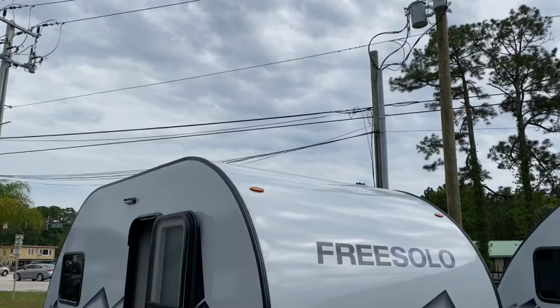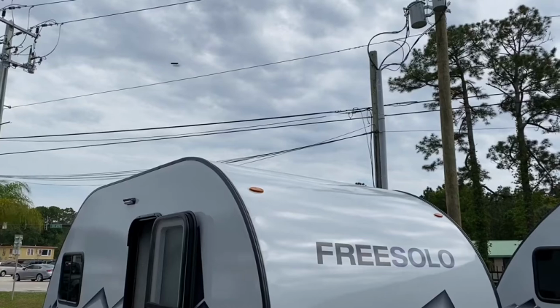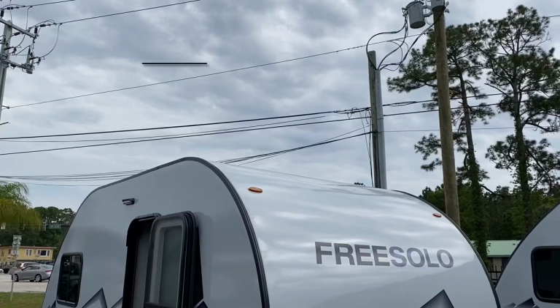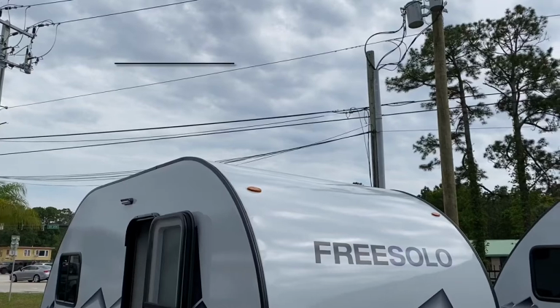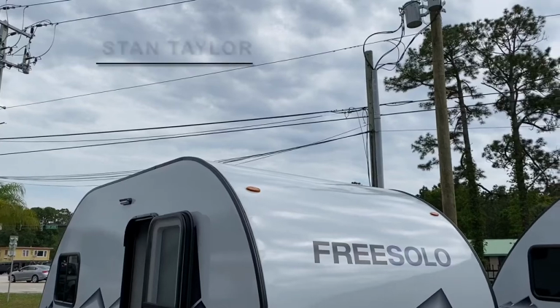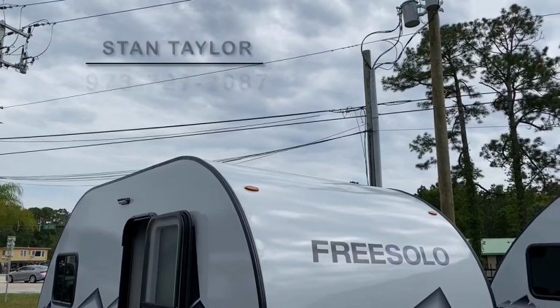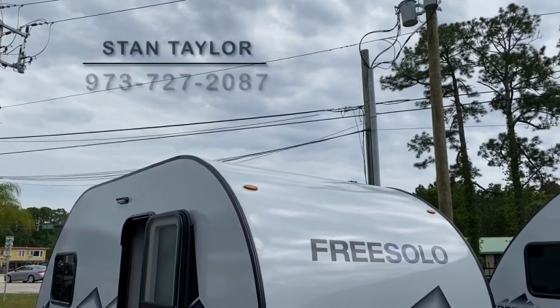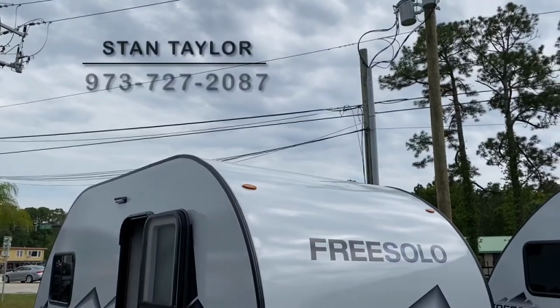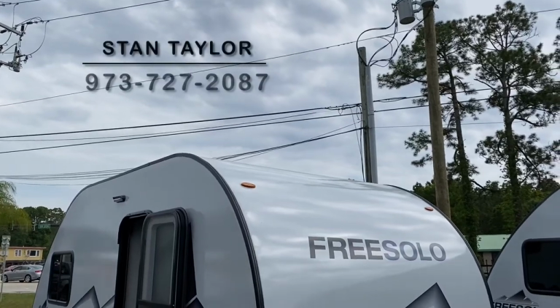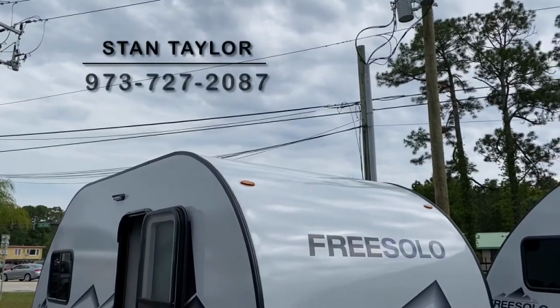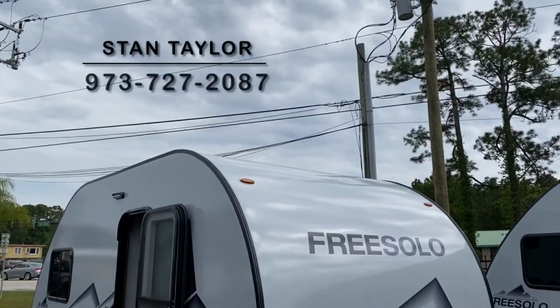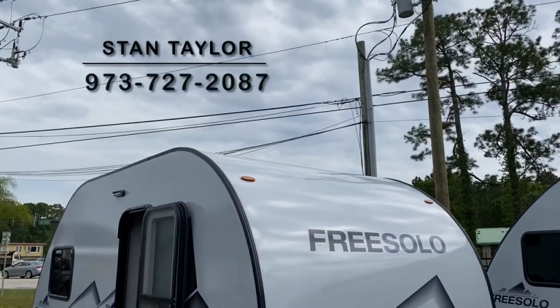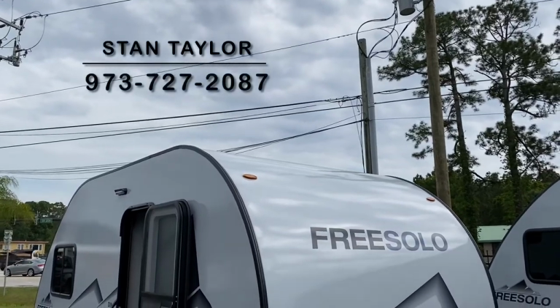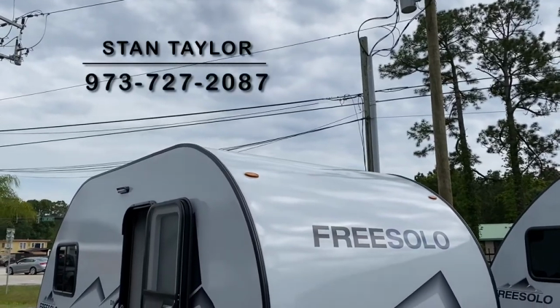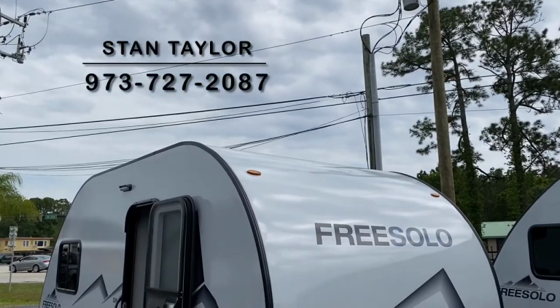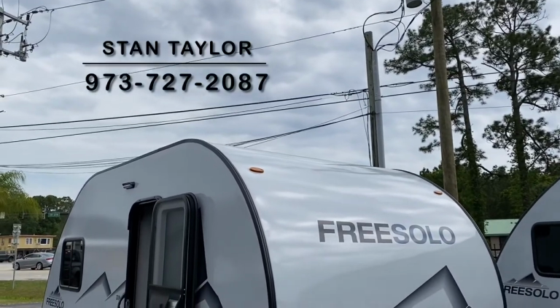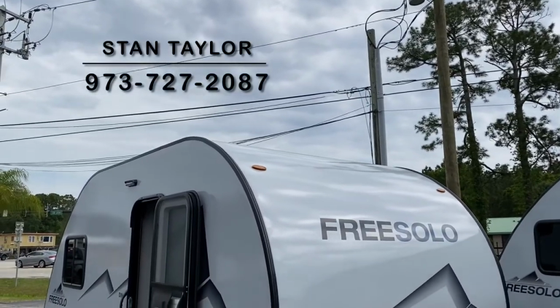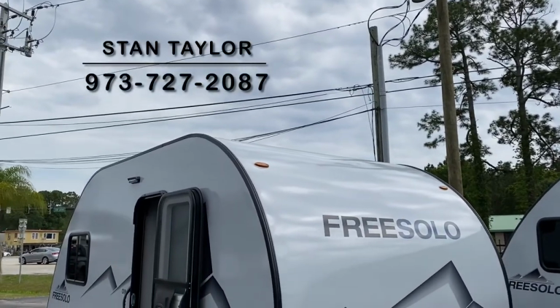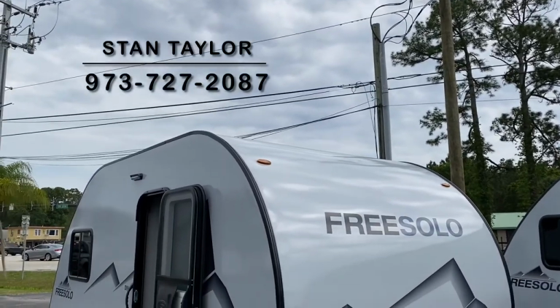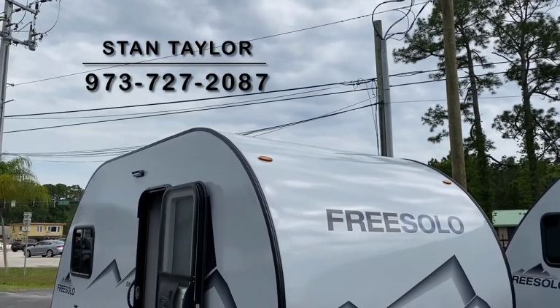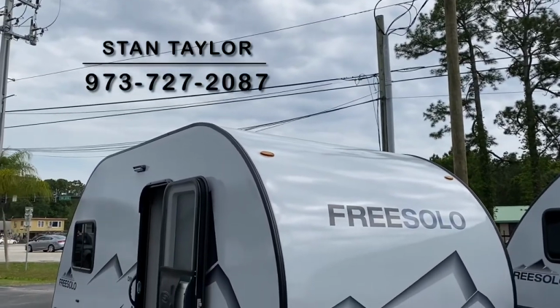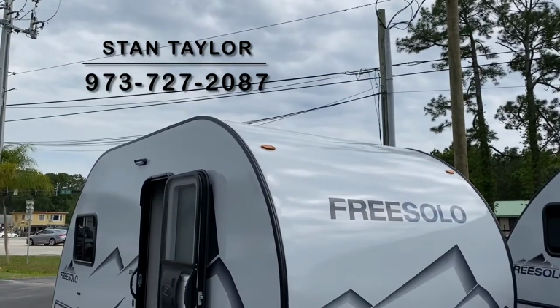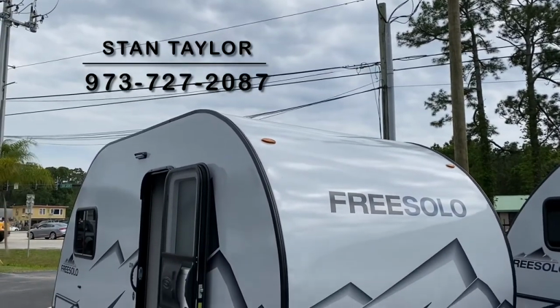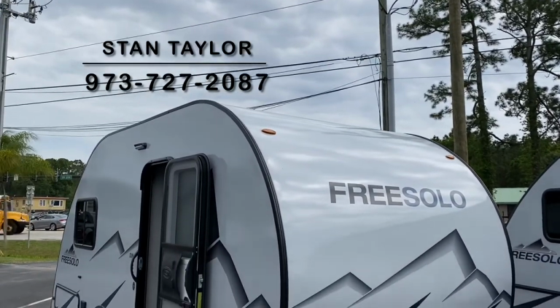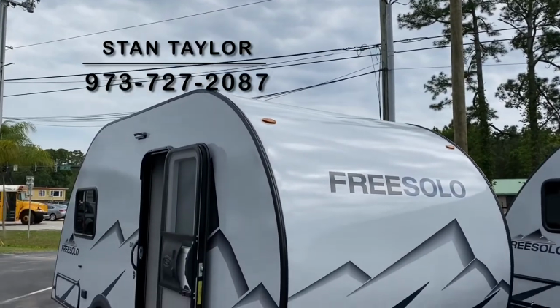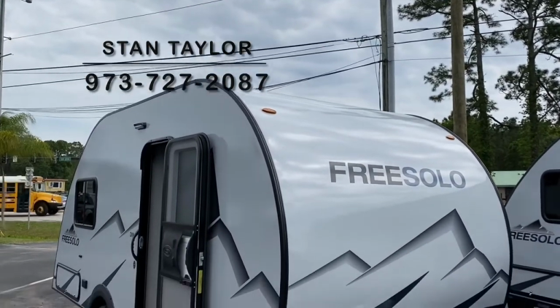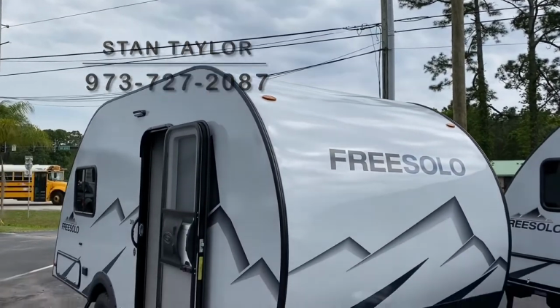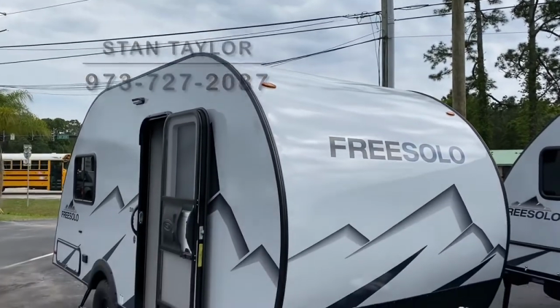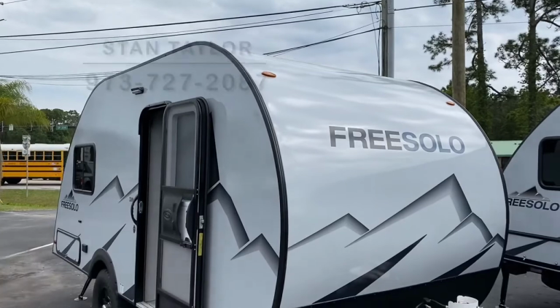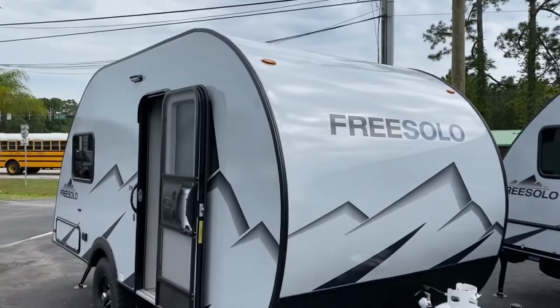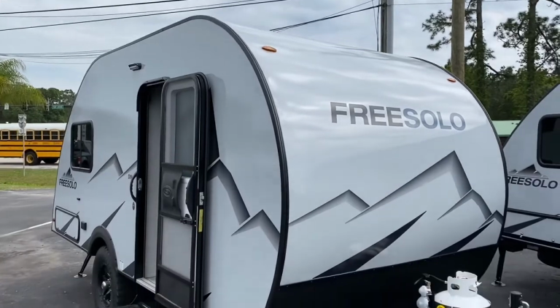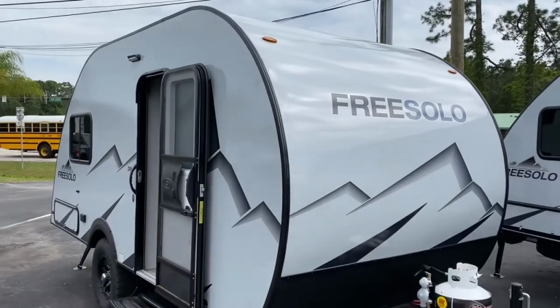Hey Jeff, it's Stan at RV1. How are you? I promised you a video, and here you go.